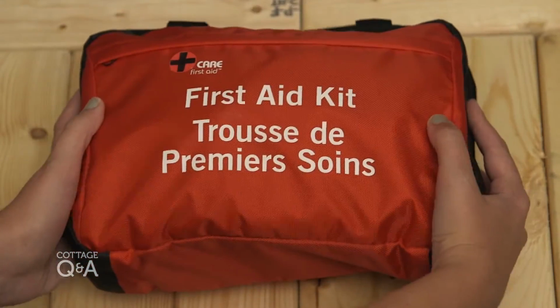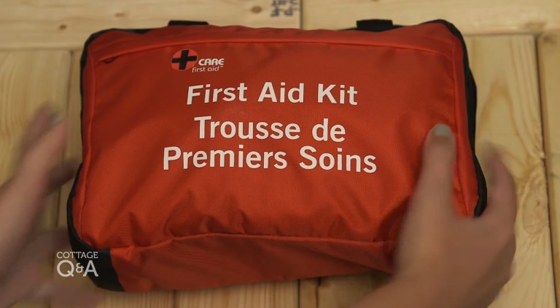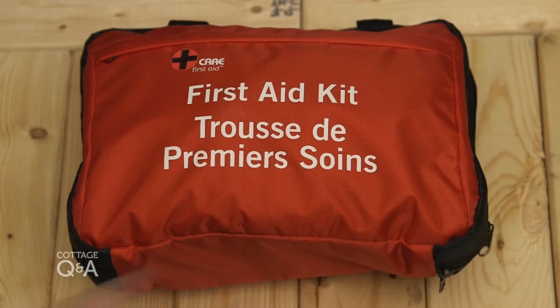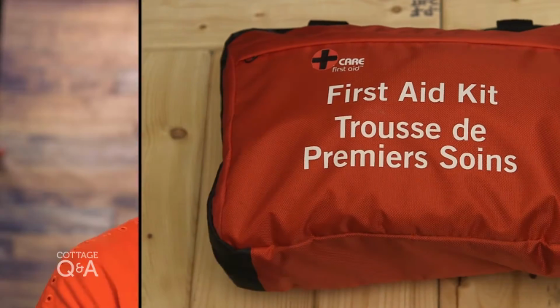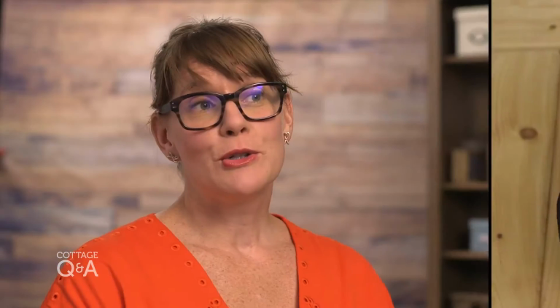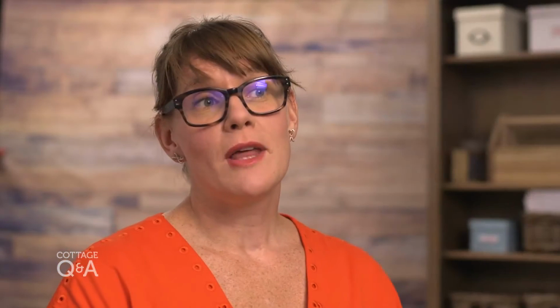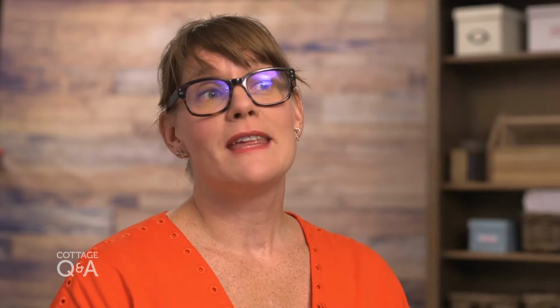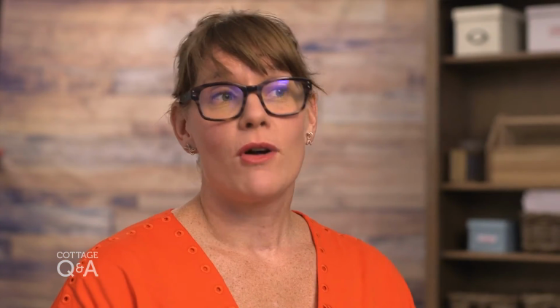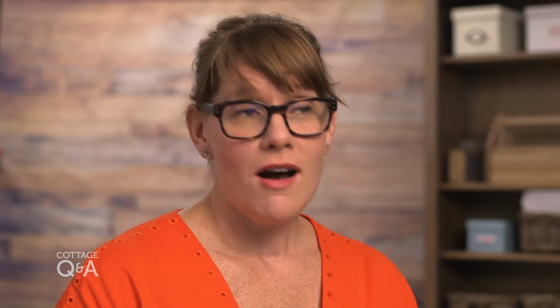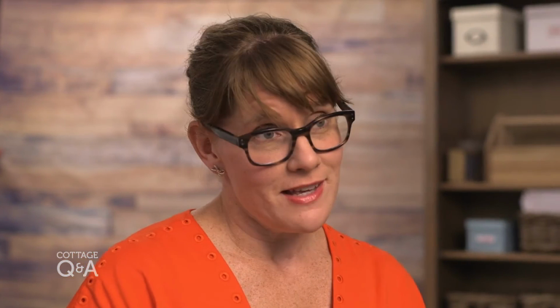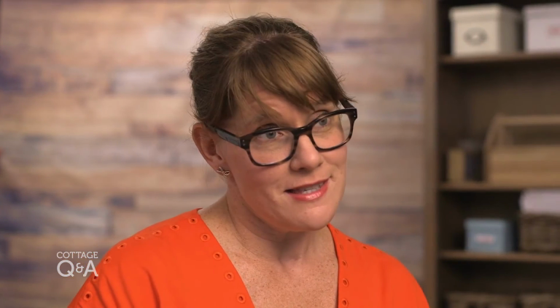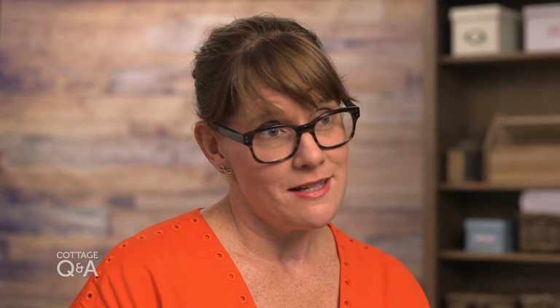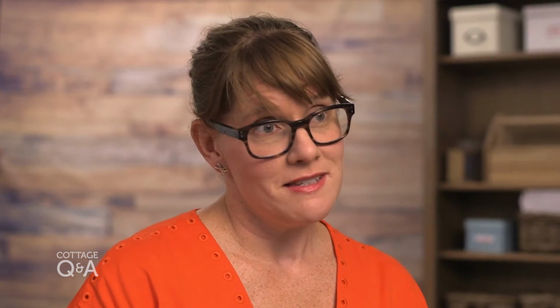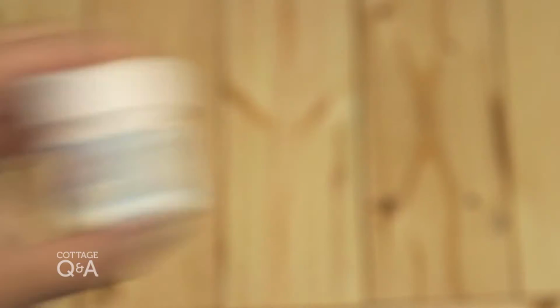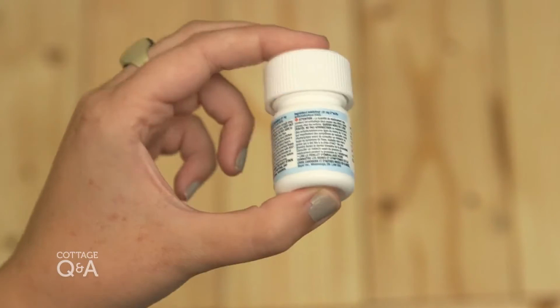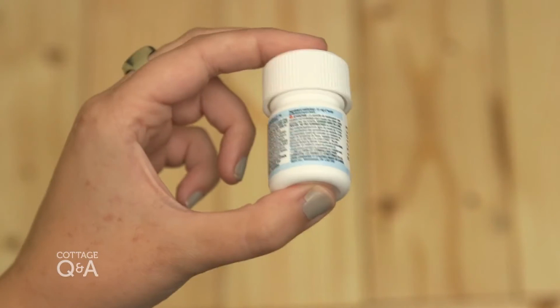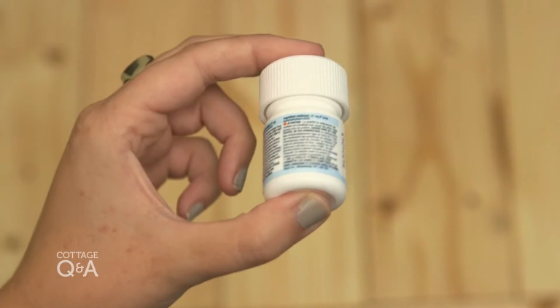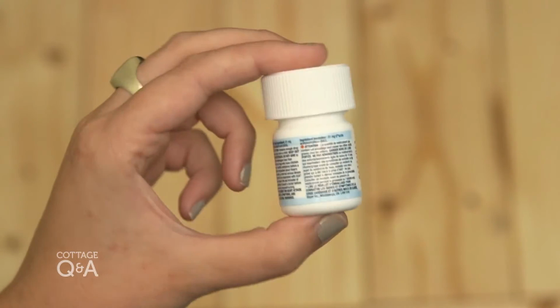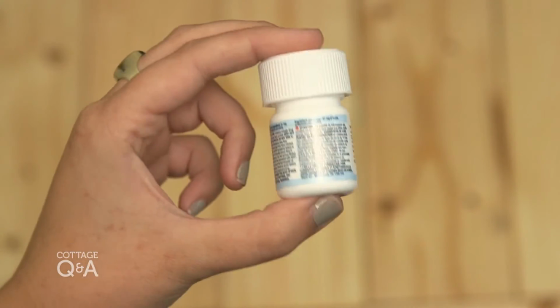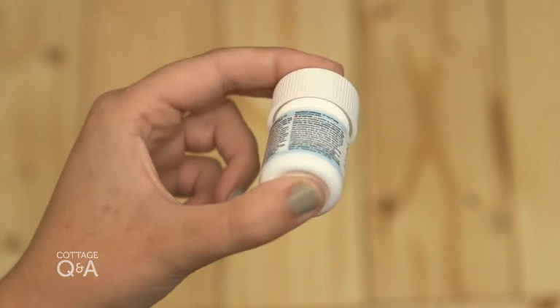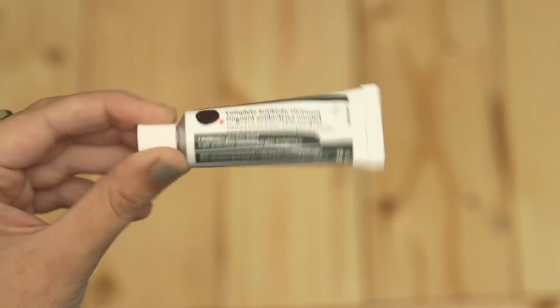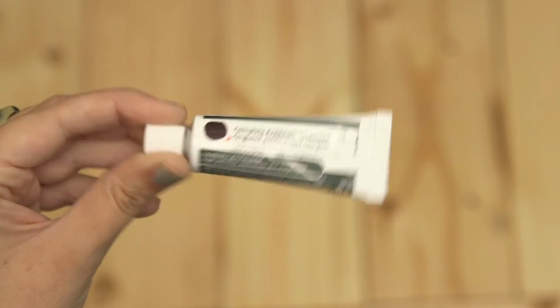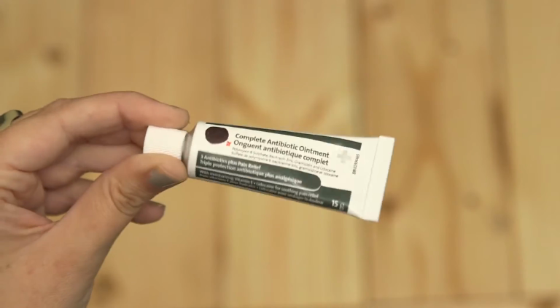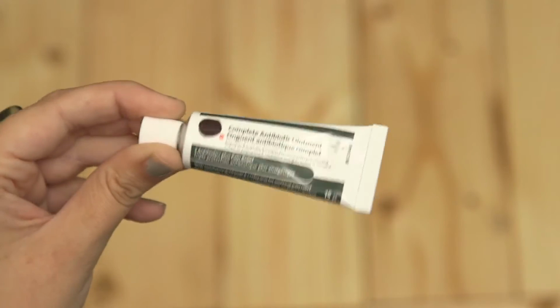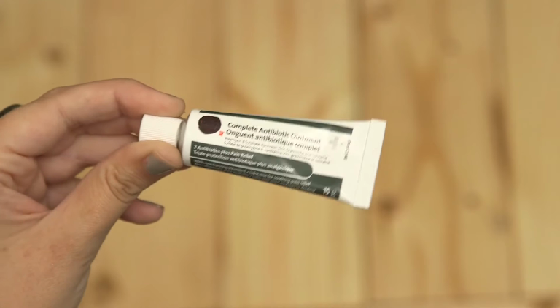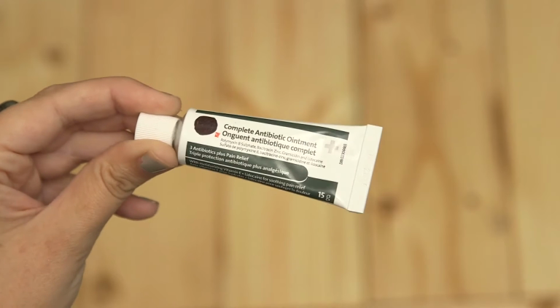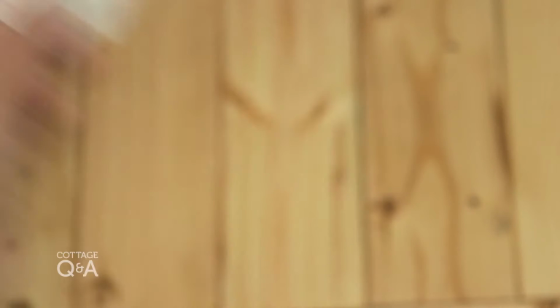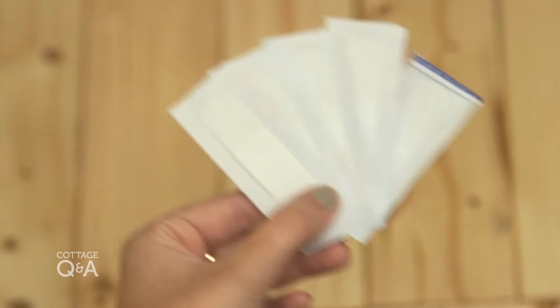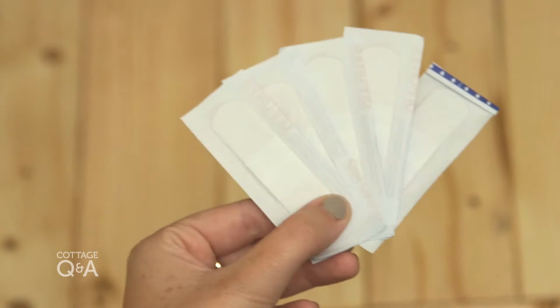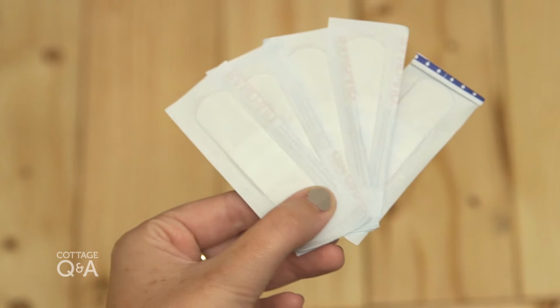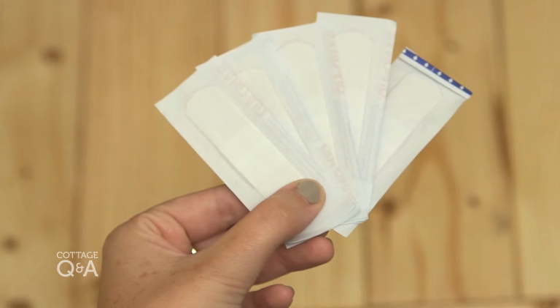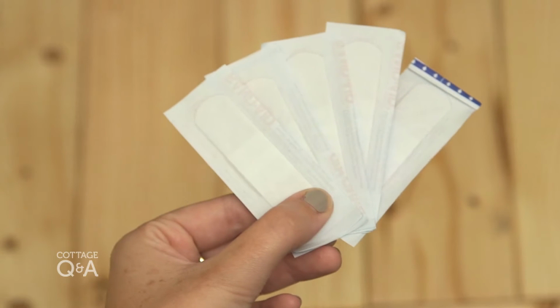Key items include the more obvious things: antihistamines, antibacterial cream, and bandages, for example.